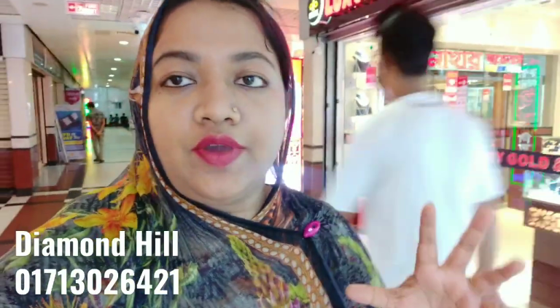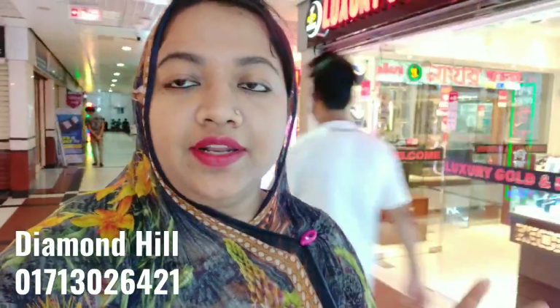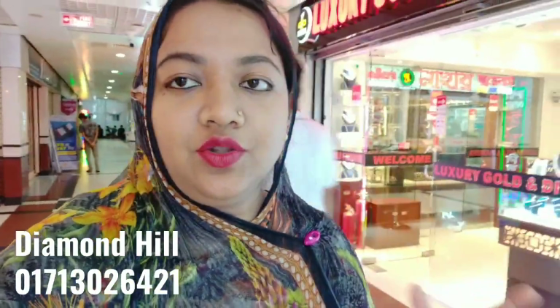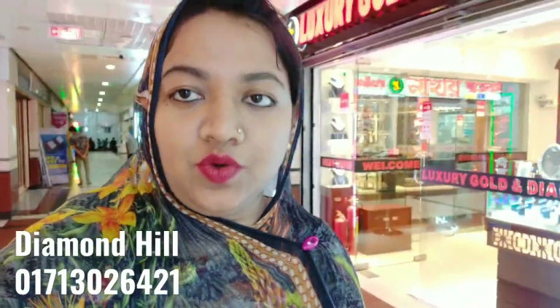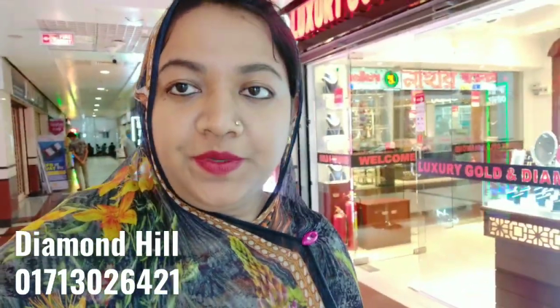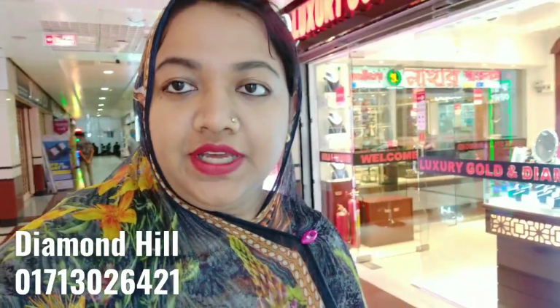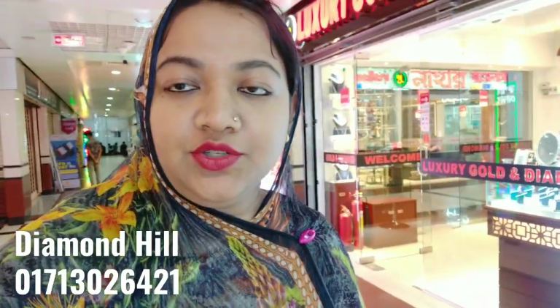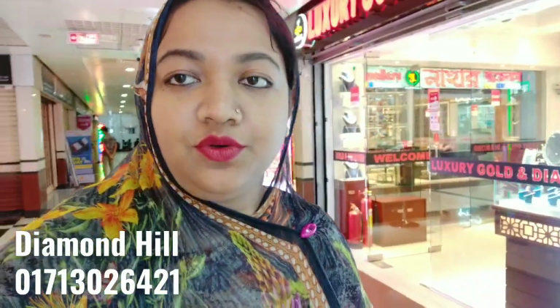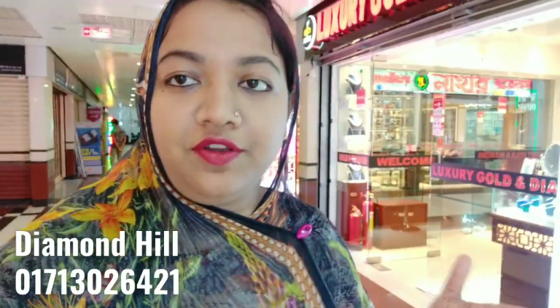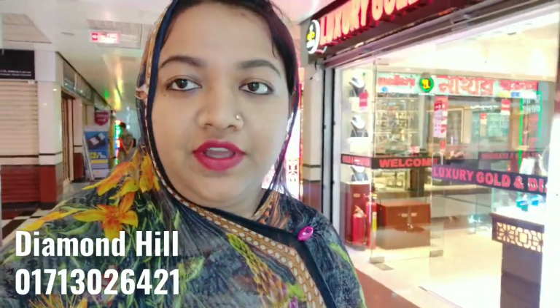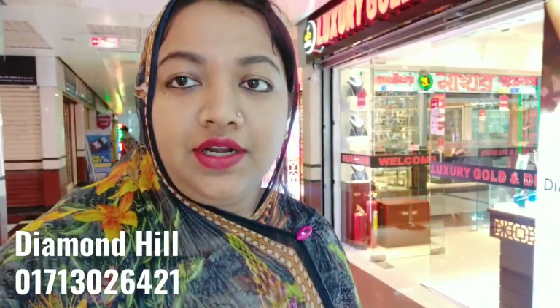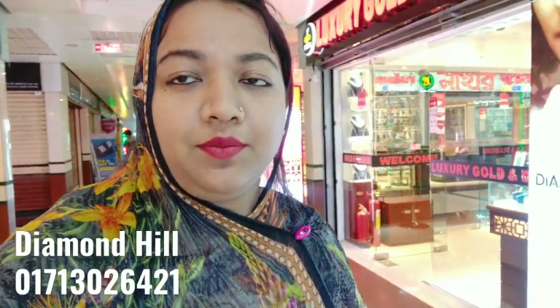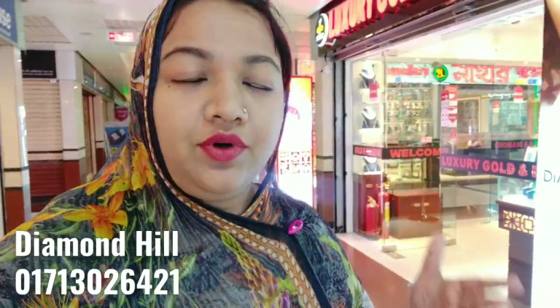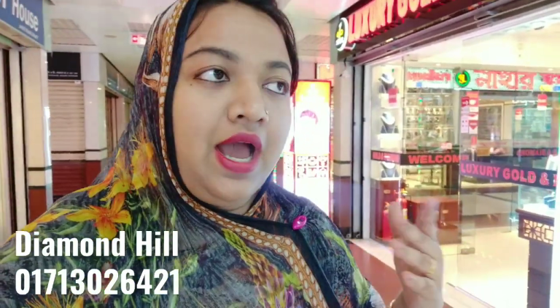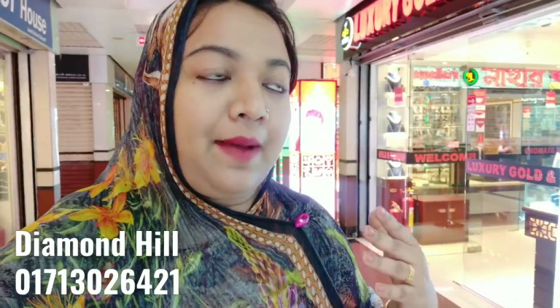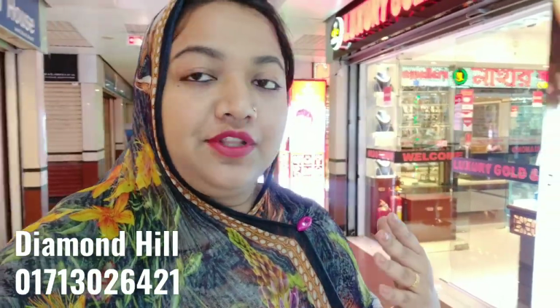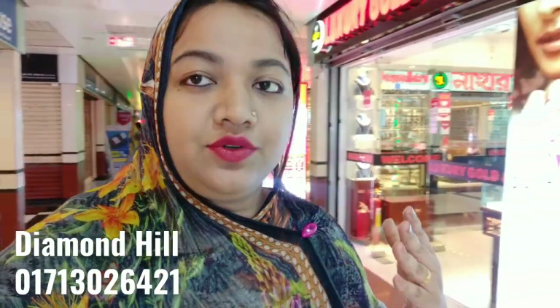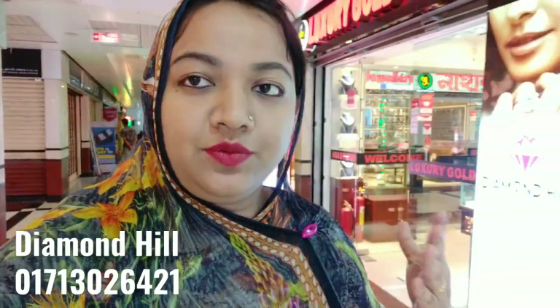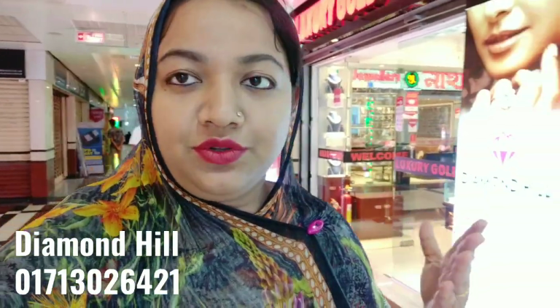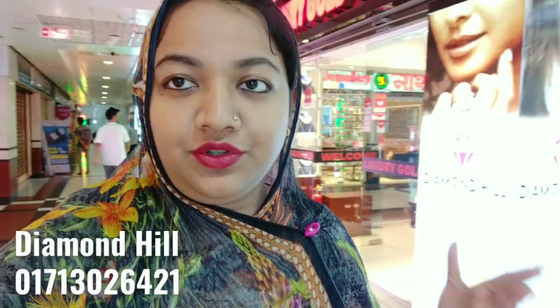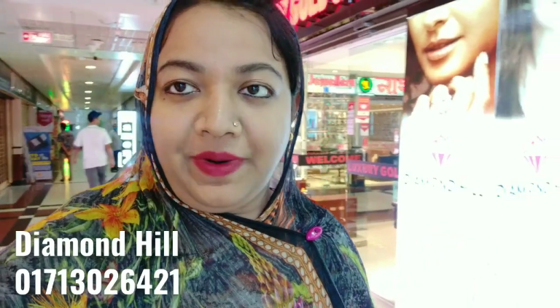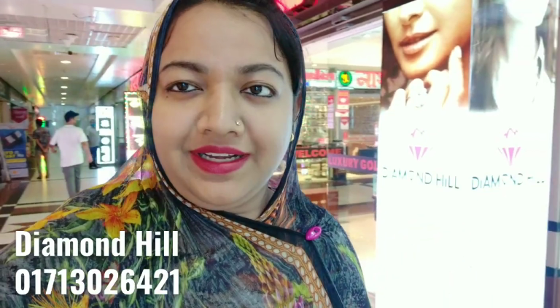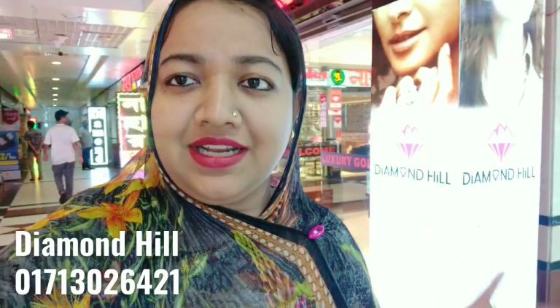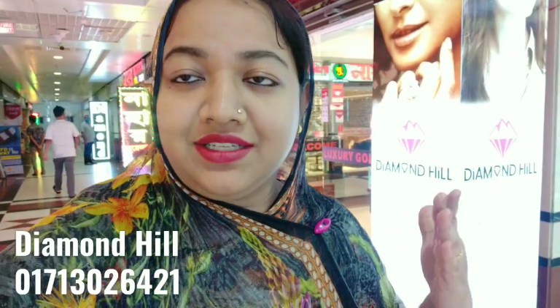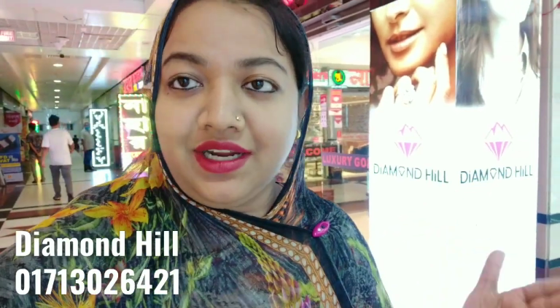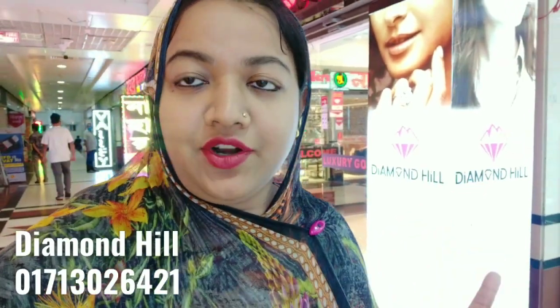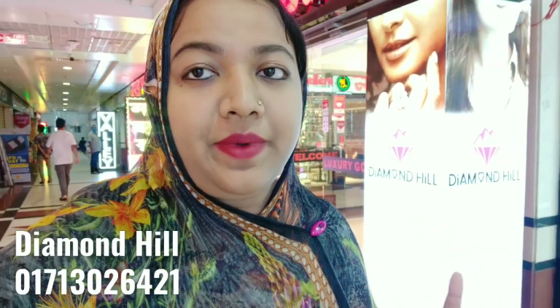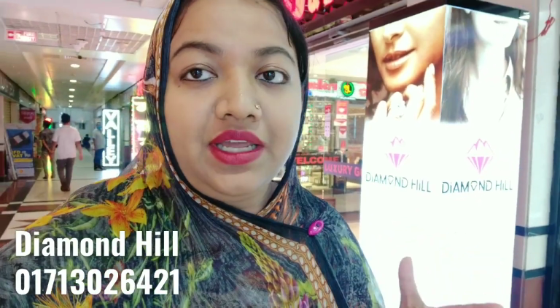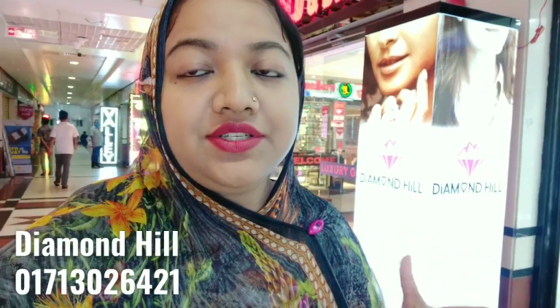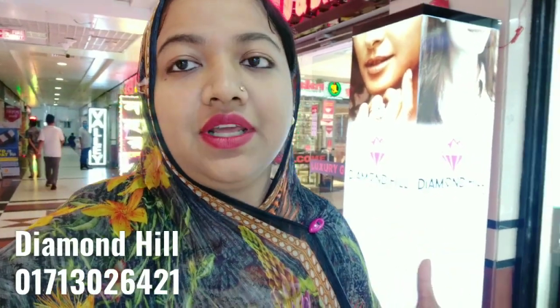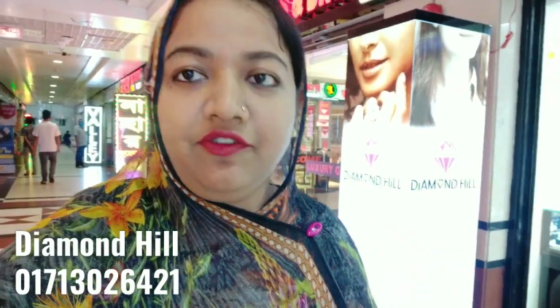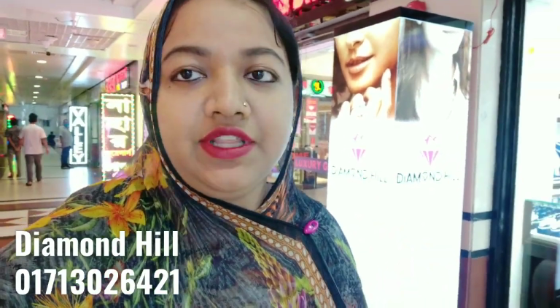This is the nose pin, finger ring, pendant, ear top — each and everything.